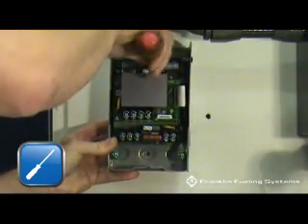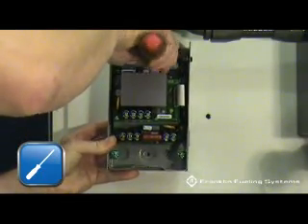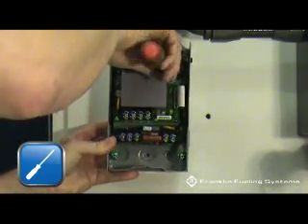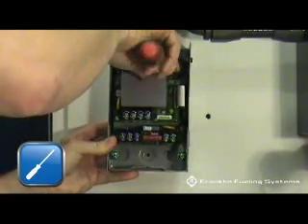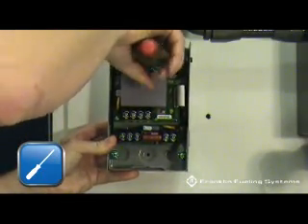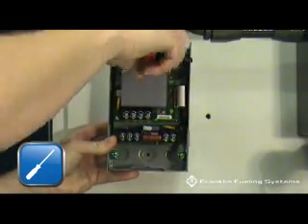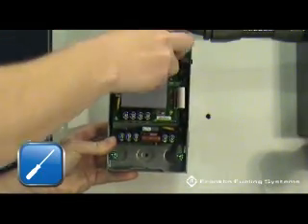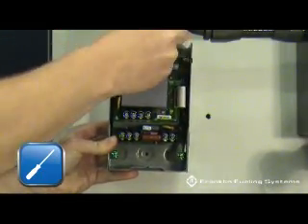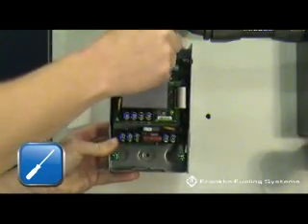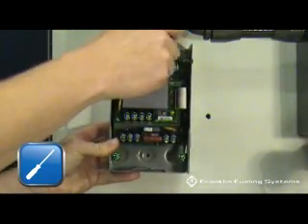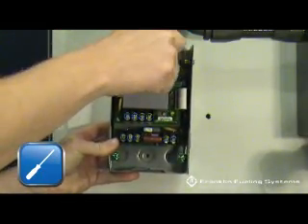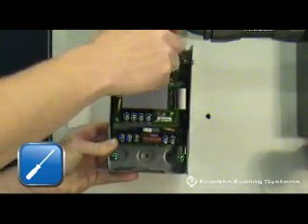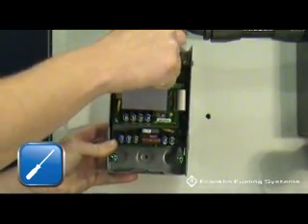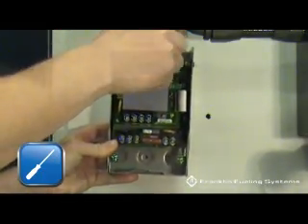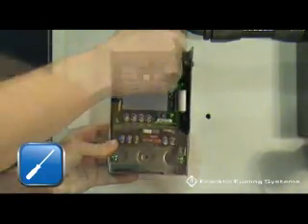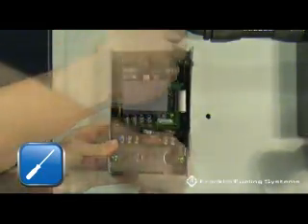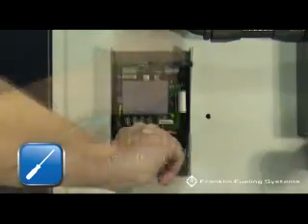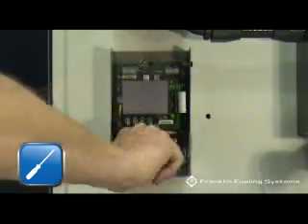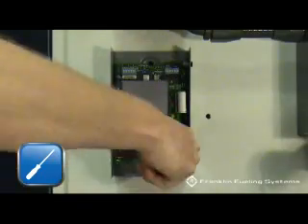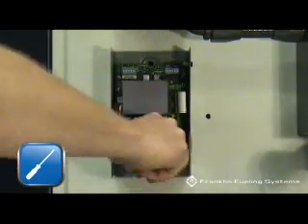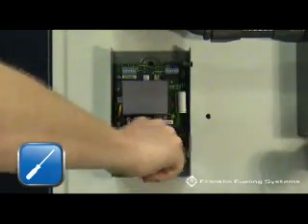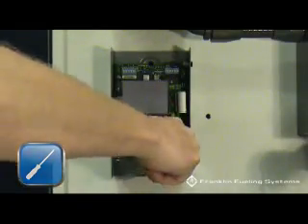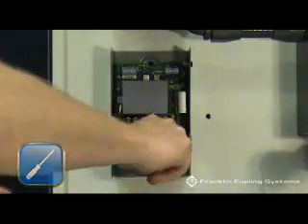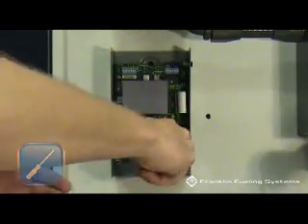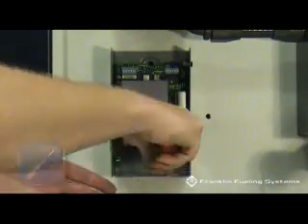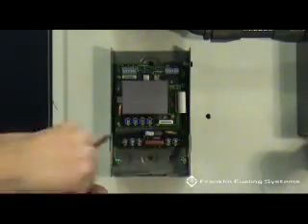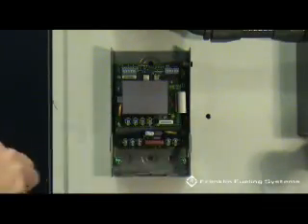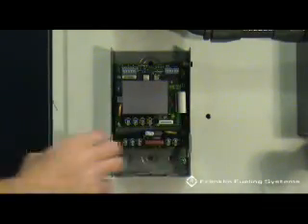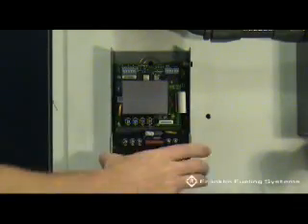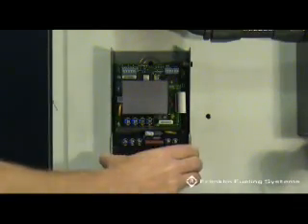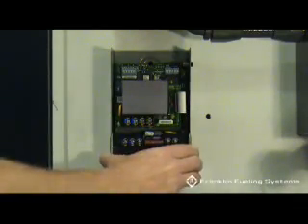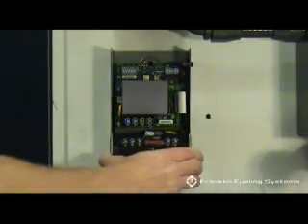Use two screws to mount the Smart Controller onto the wall. Knockouts are provided for conduit. Do not drill holes in the Smart Controller — use the knockouts provided.